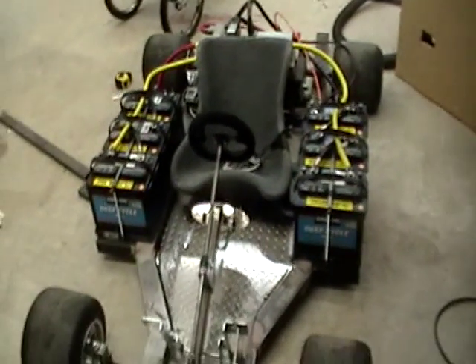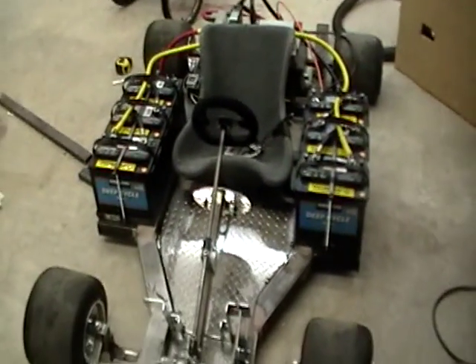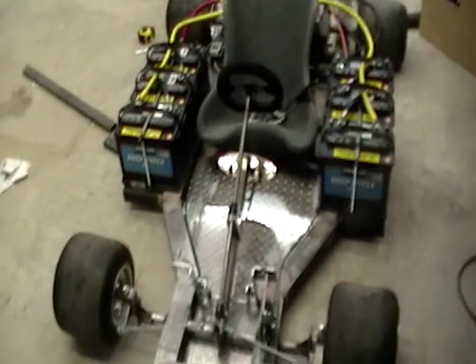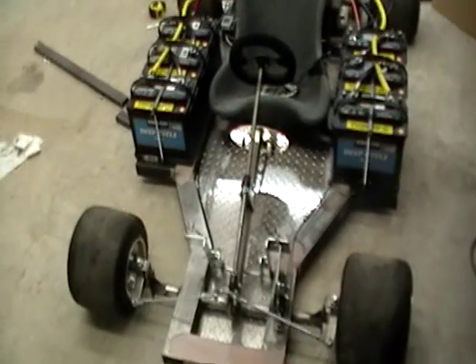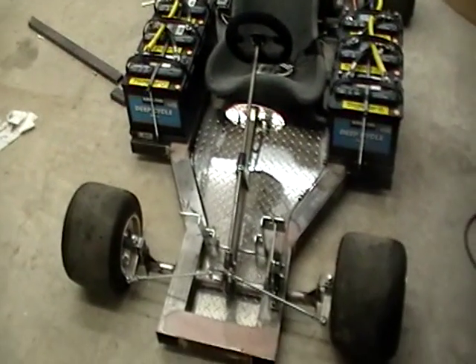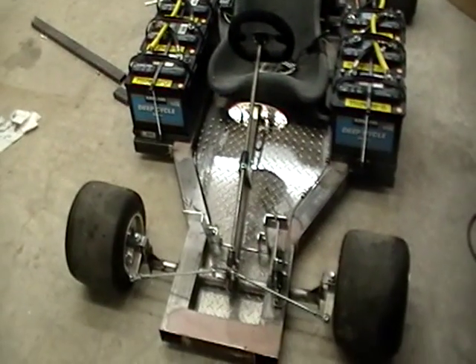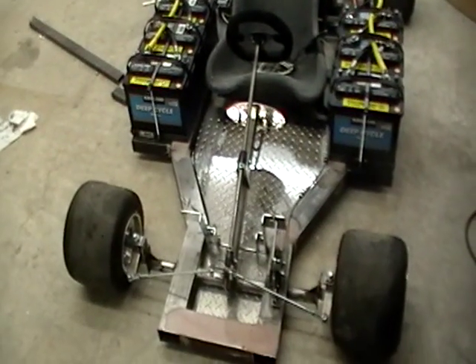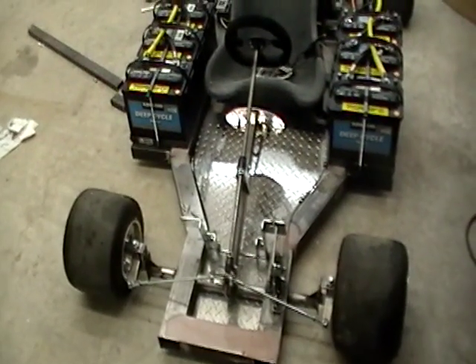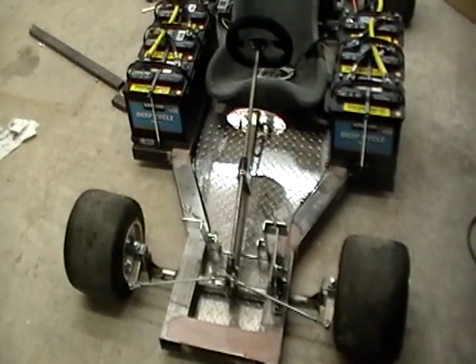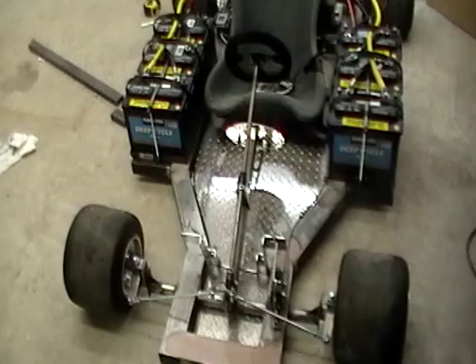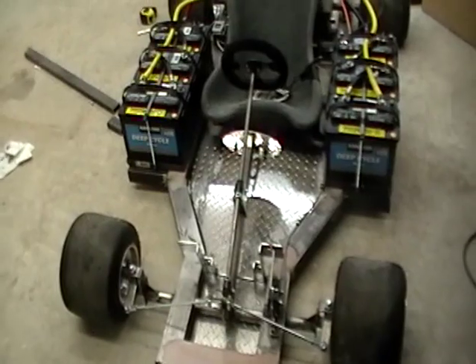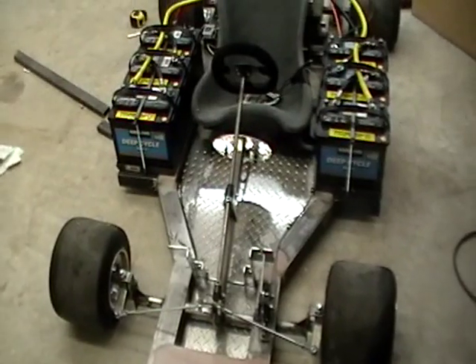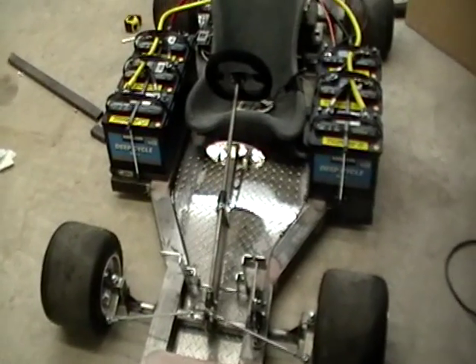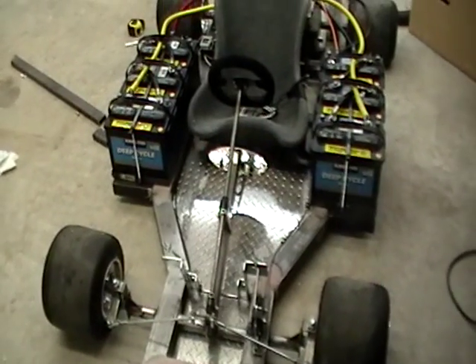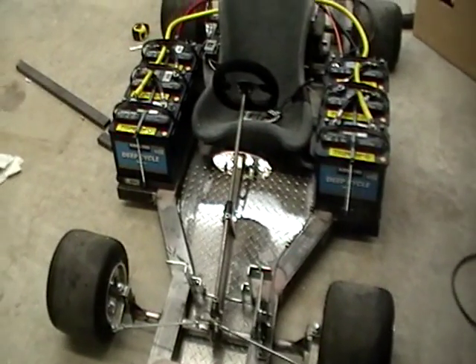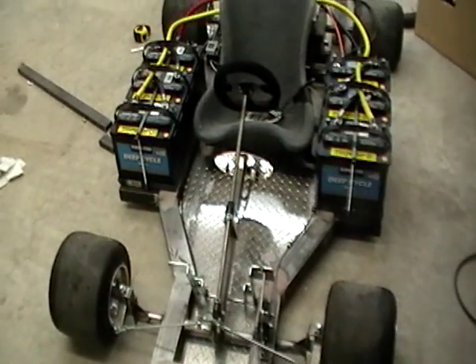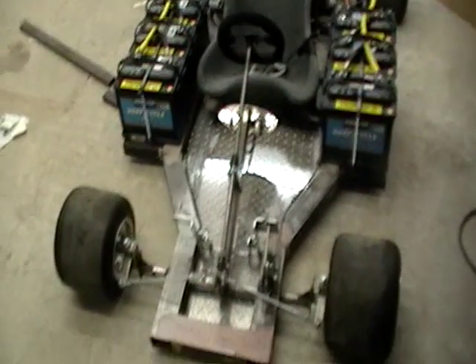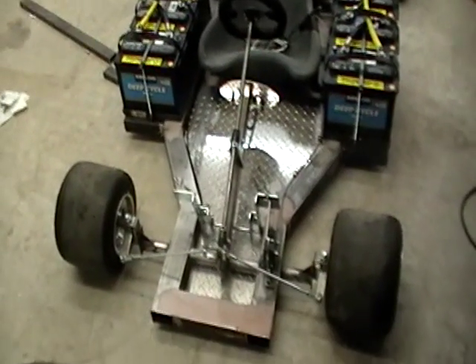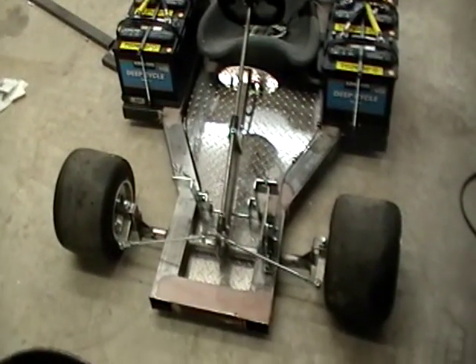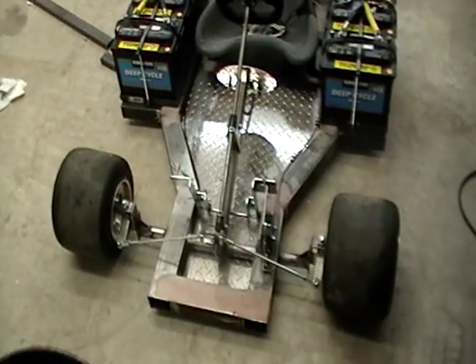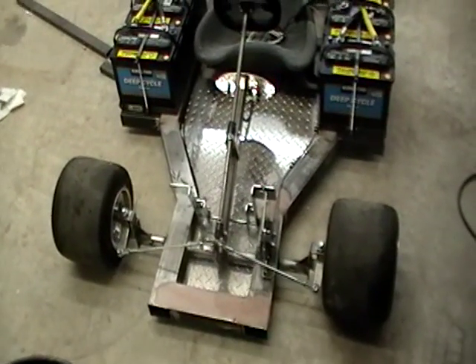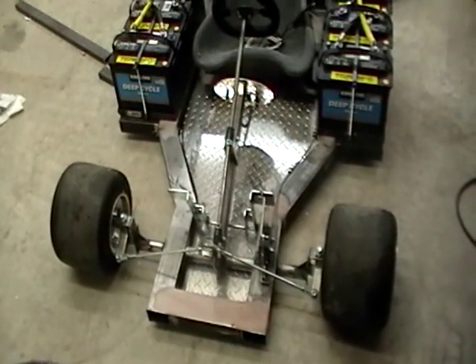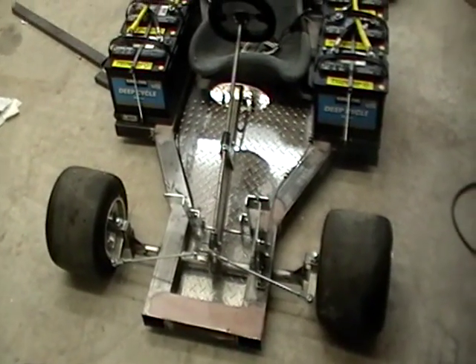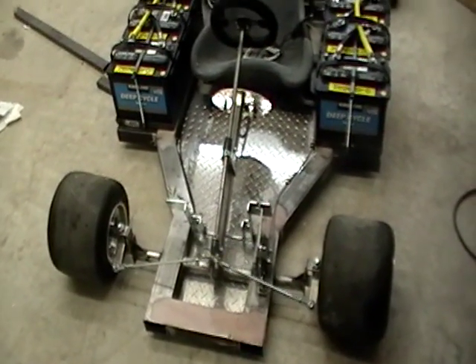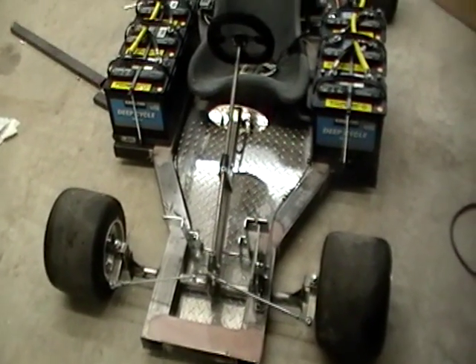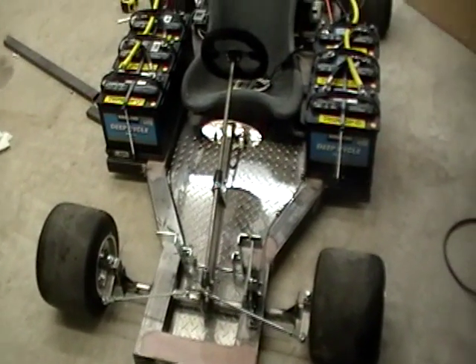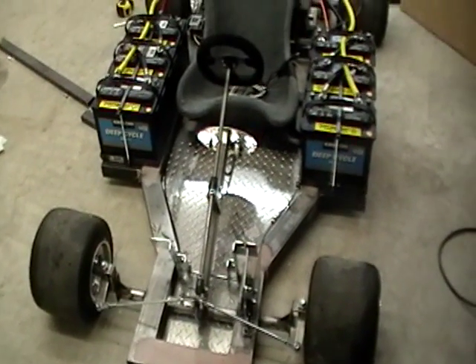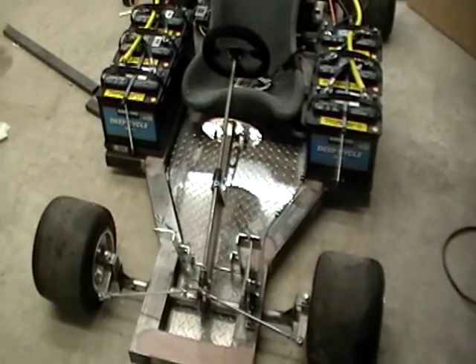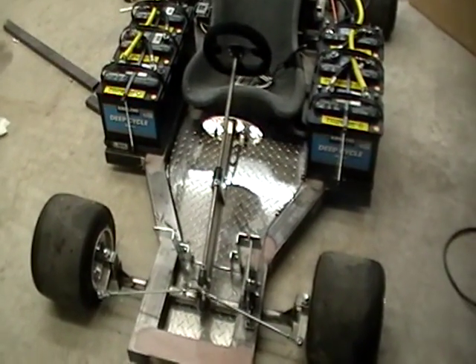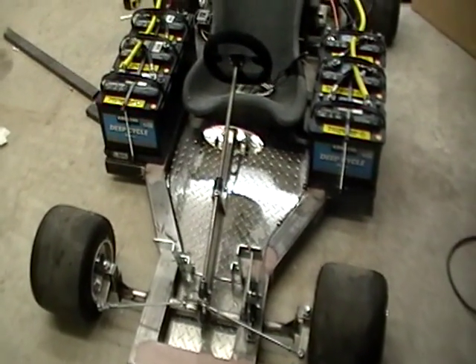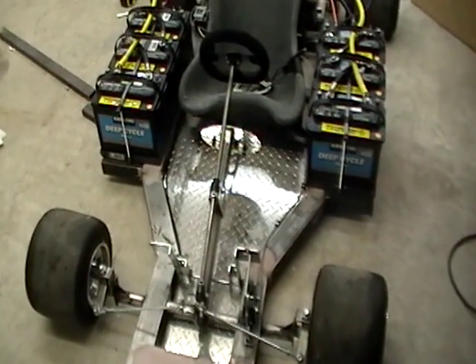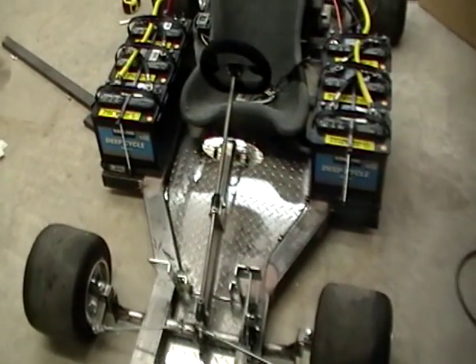Continuation of the electric go-kart. Almost near completion — just a couple of finishing touches.